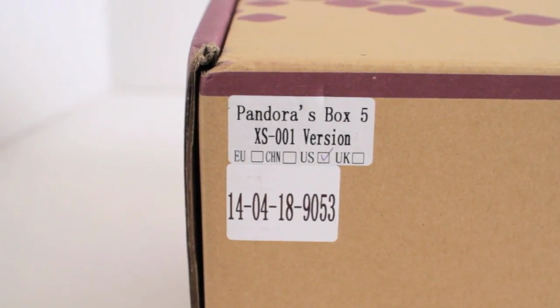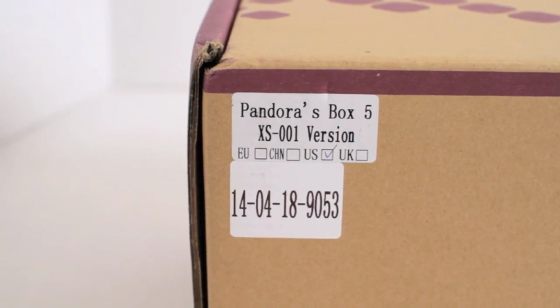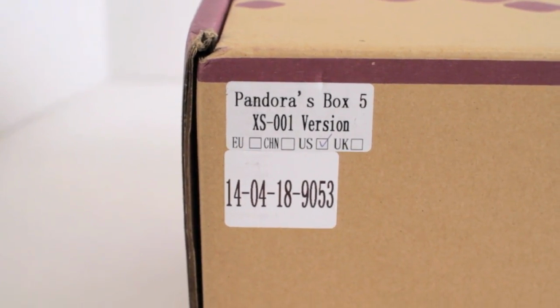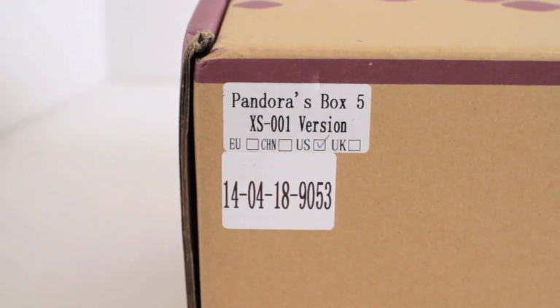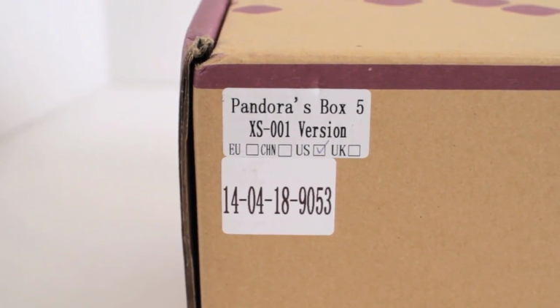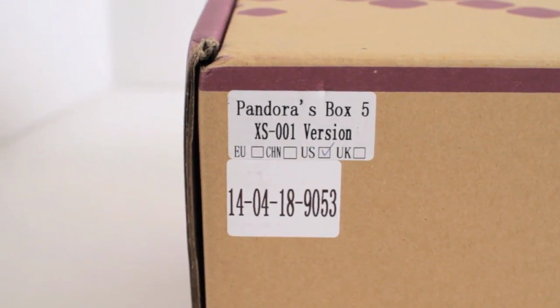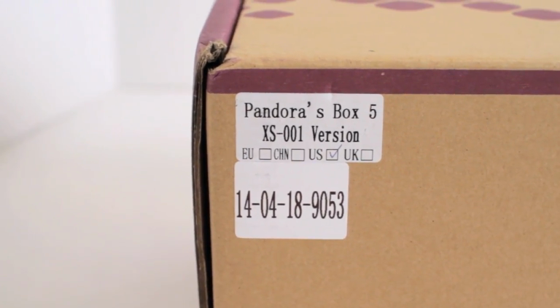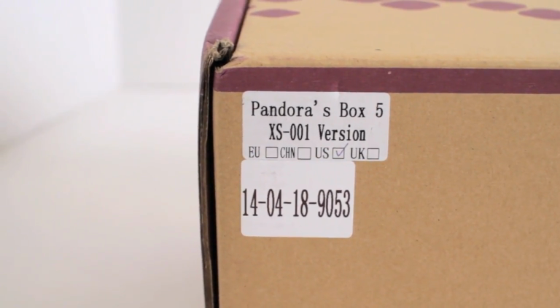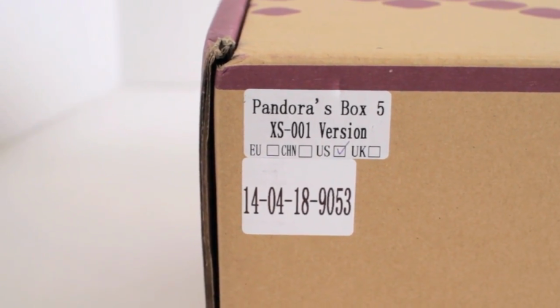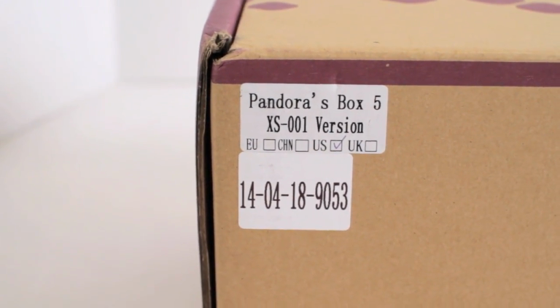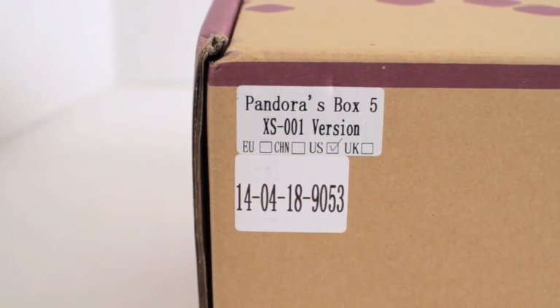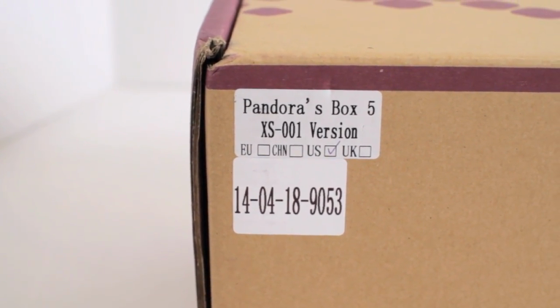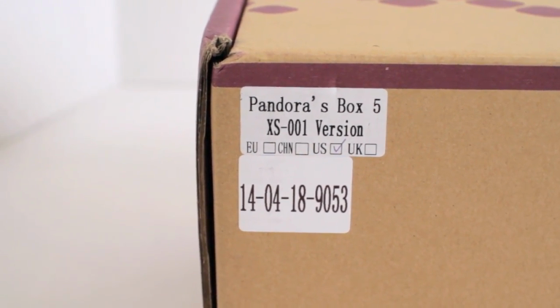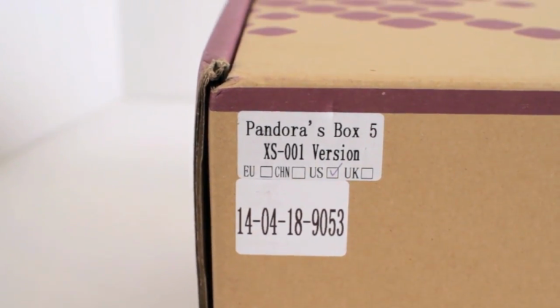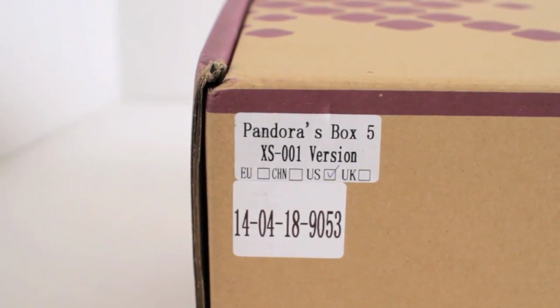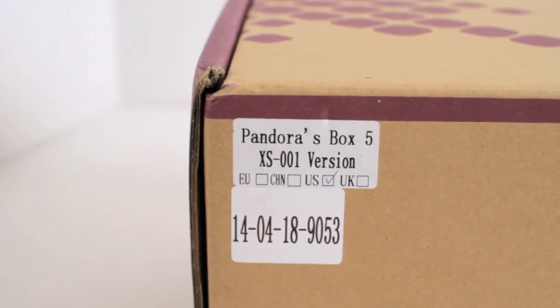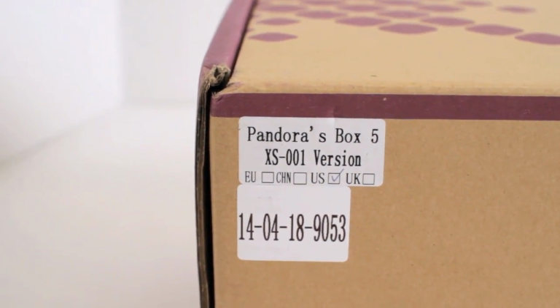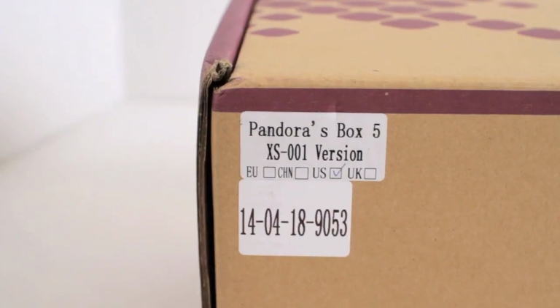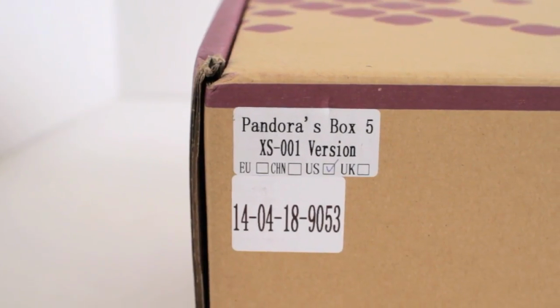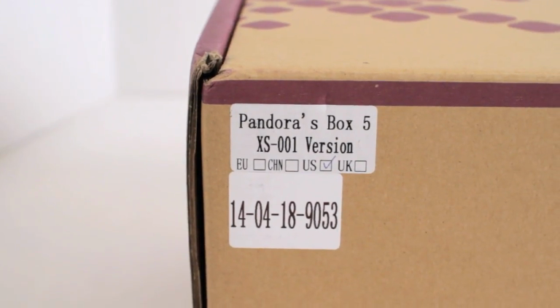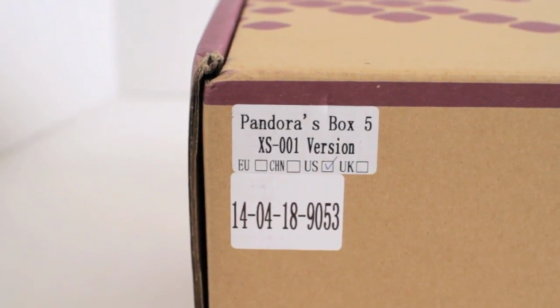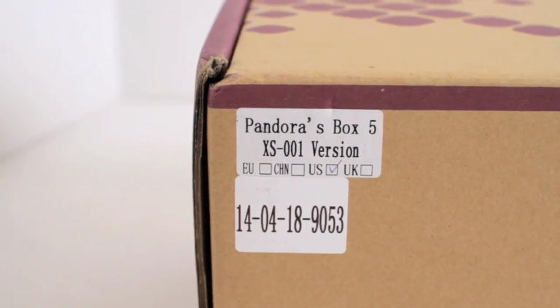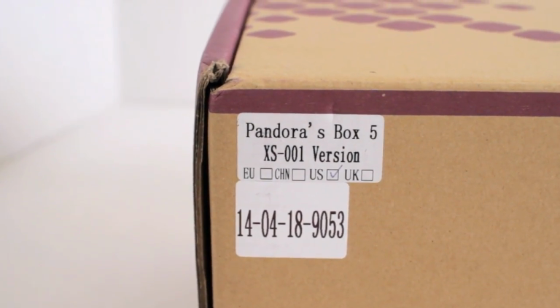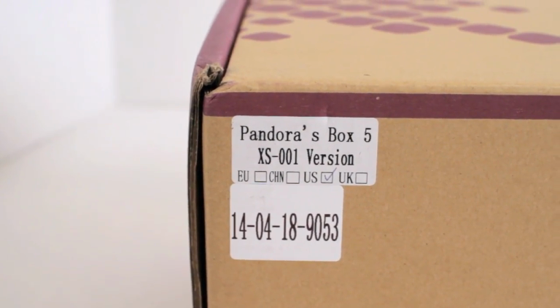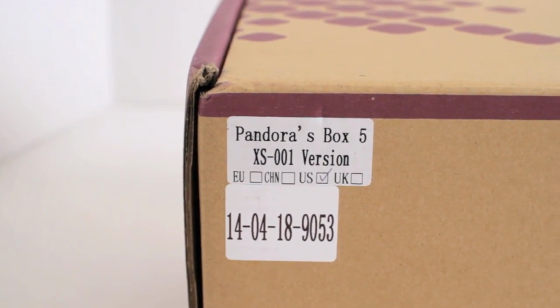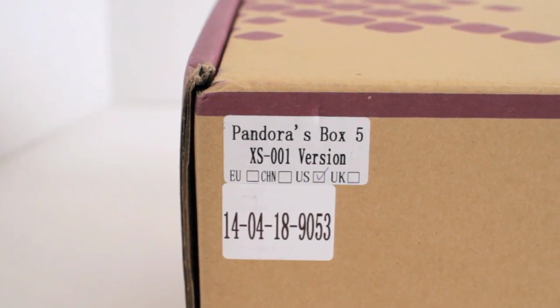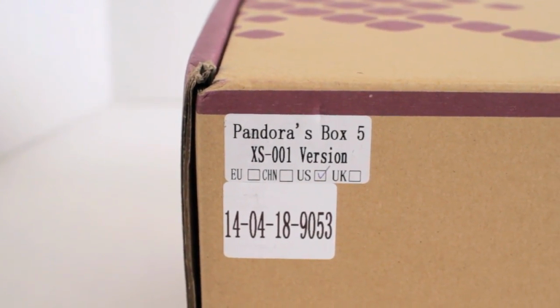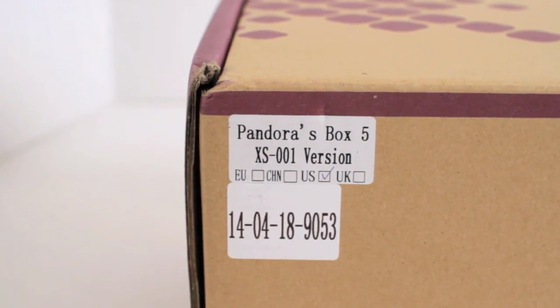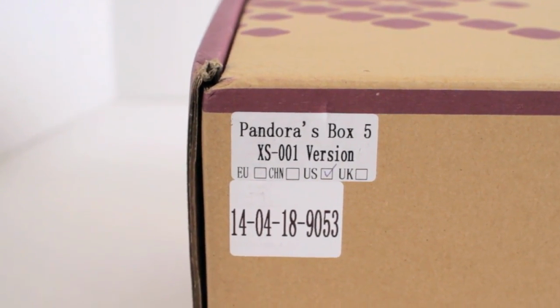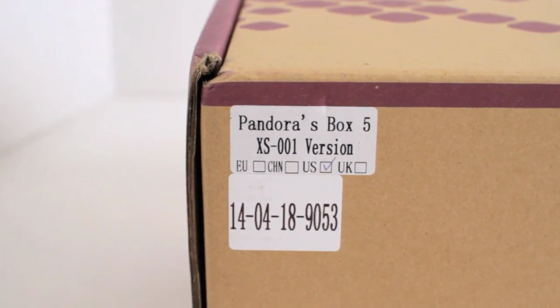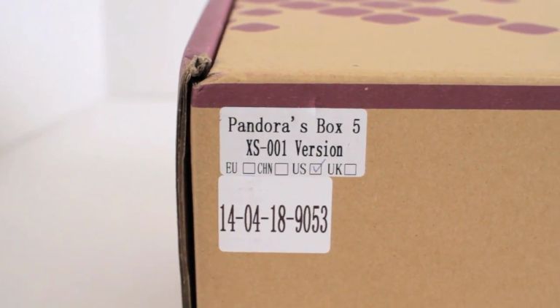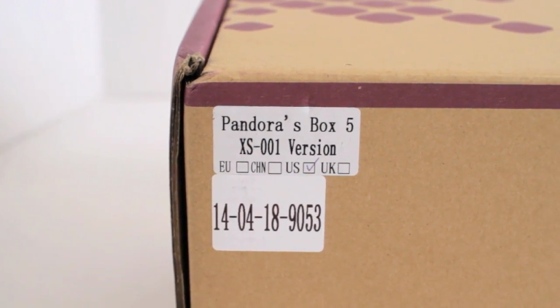When you think about it, aren't all Pandora's Boxes bootlegs to begin with? The 5S and 6S are simply bootlegs of a bootleg.